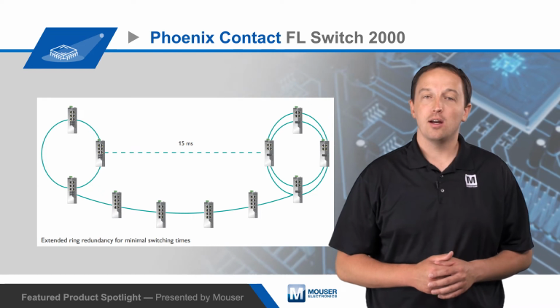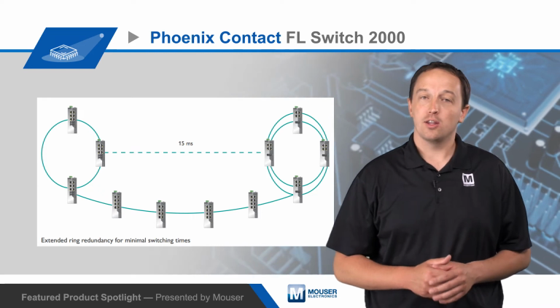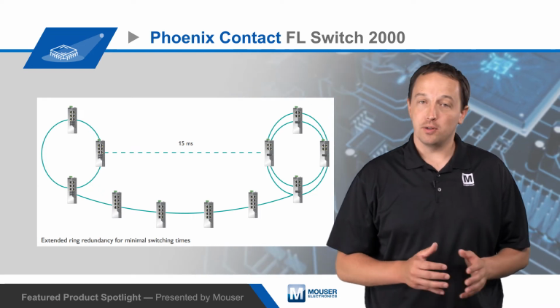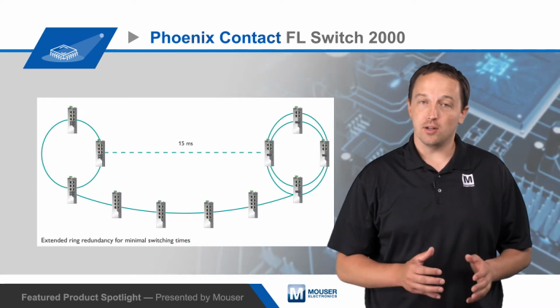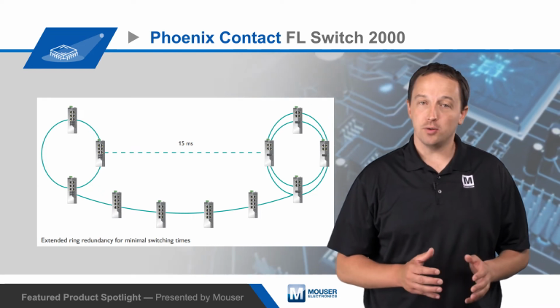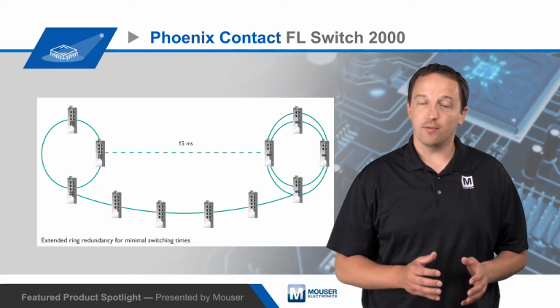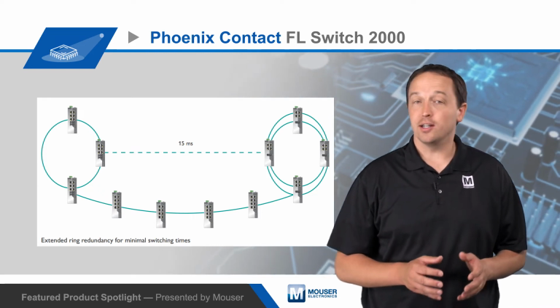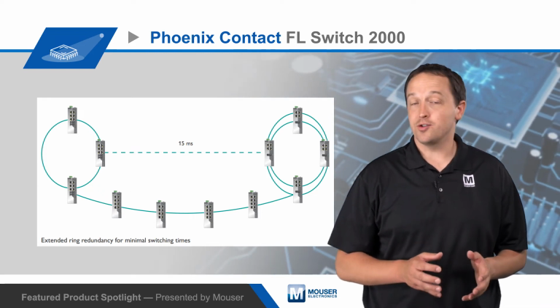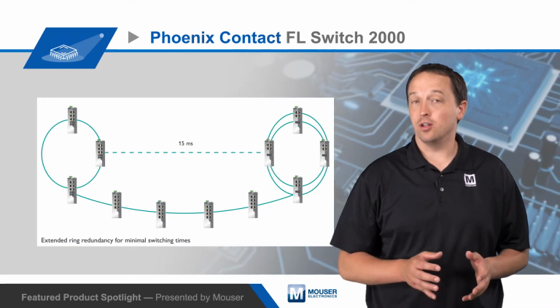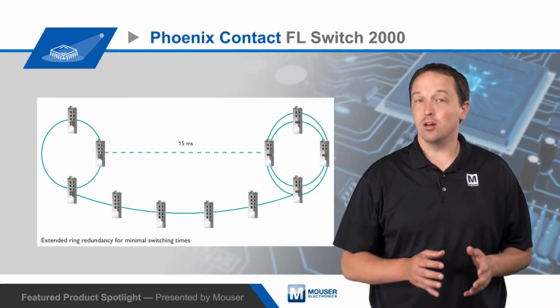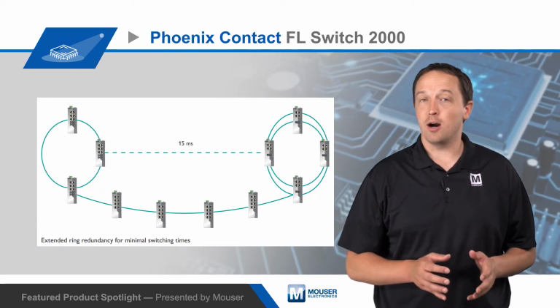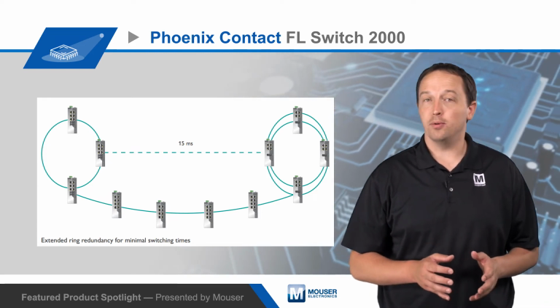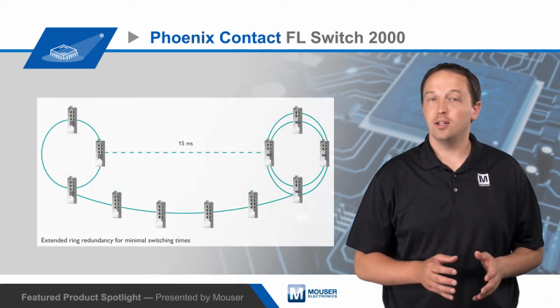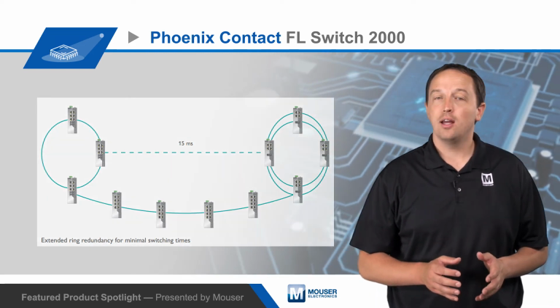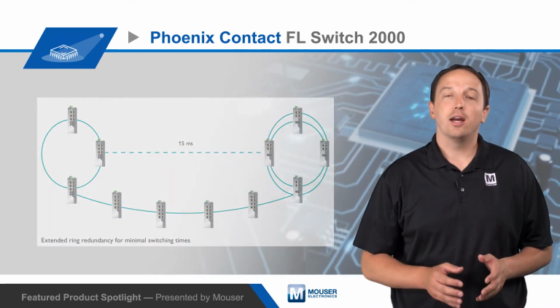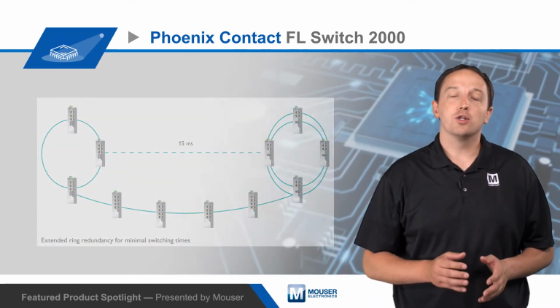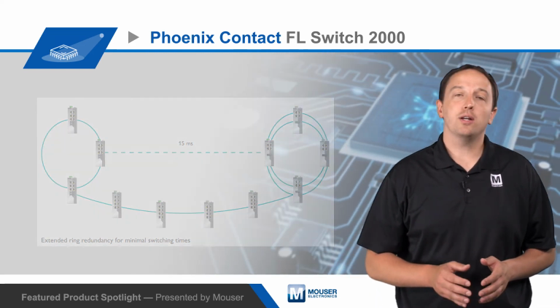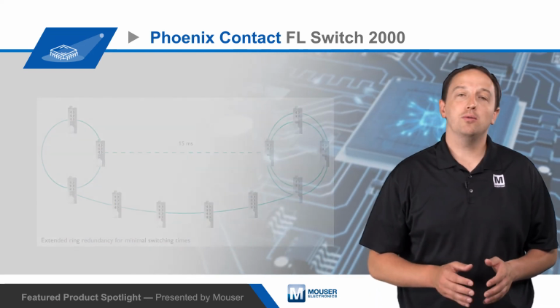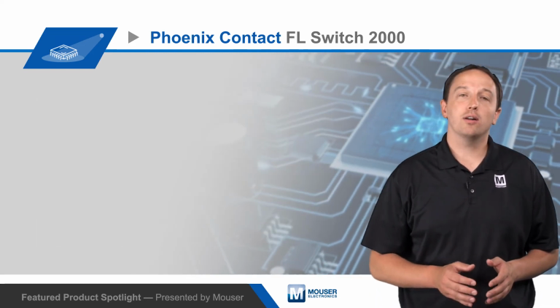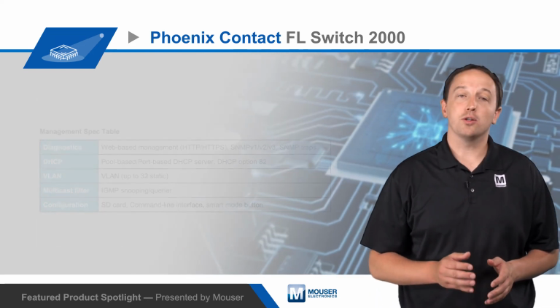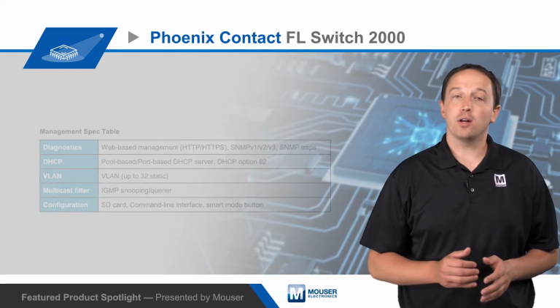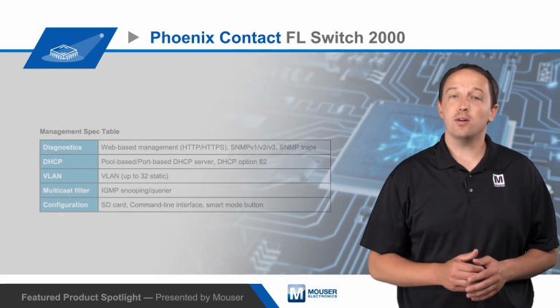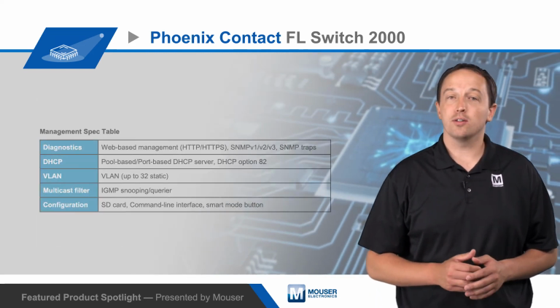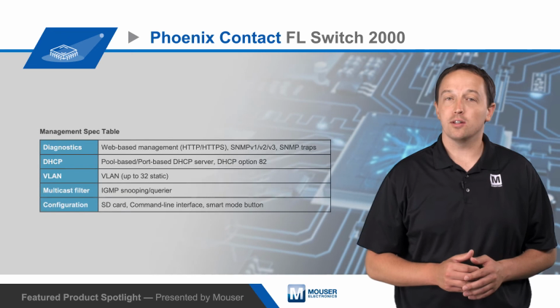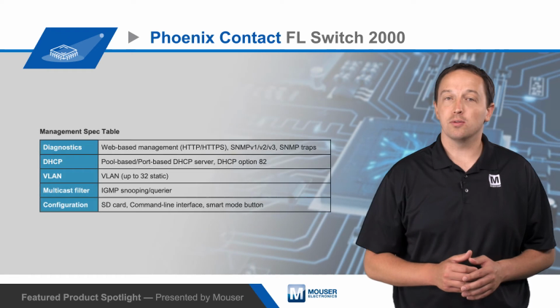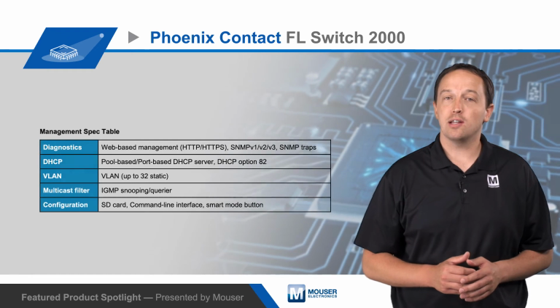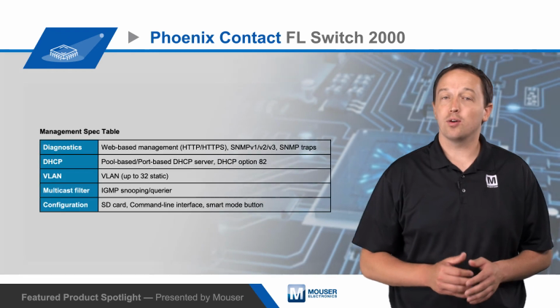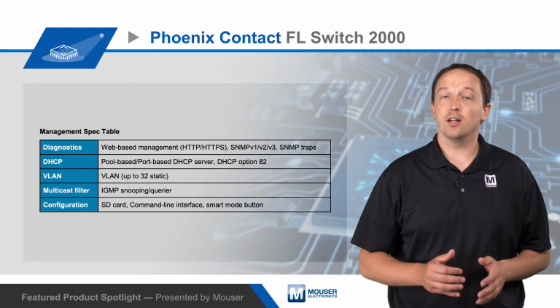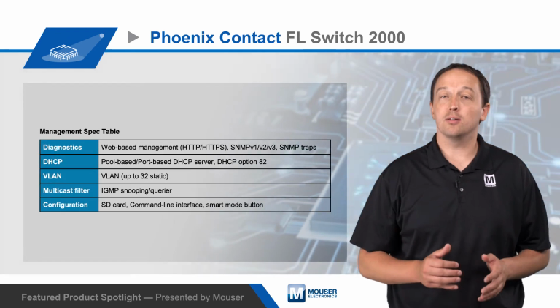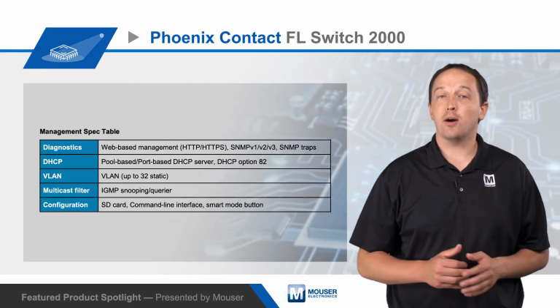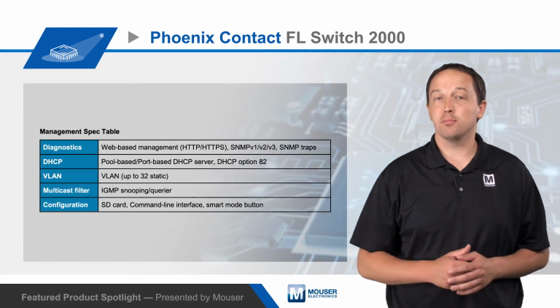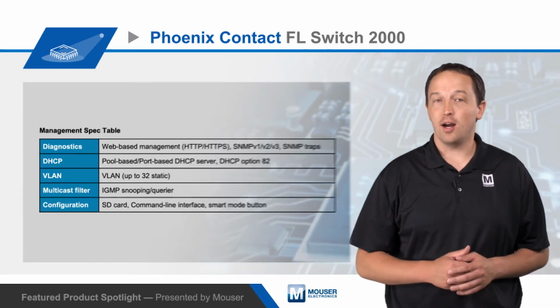The switches also offer a digital alarm output, and 2200 and 2300 series switches have a redundant power supply.